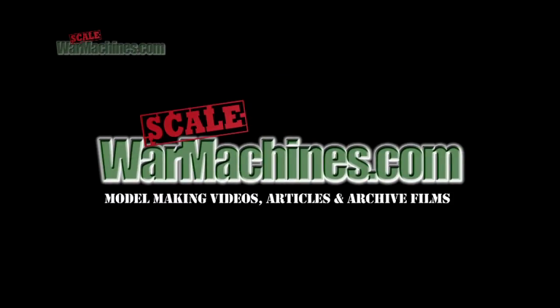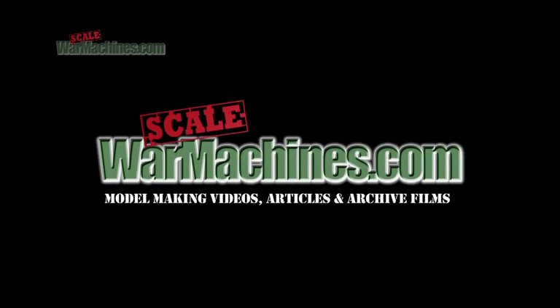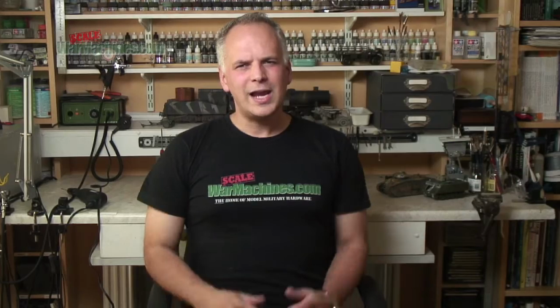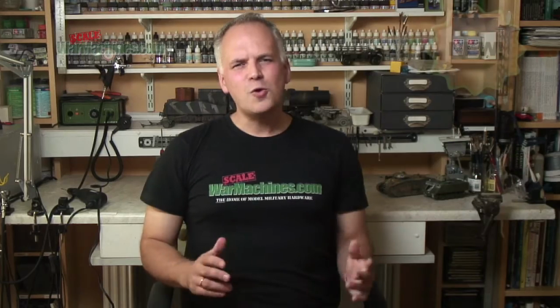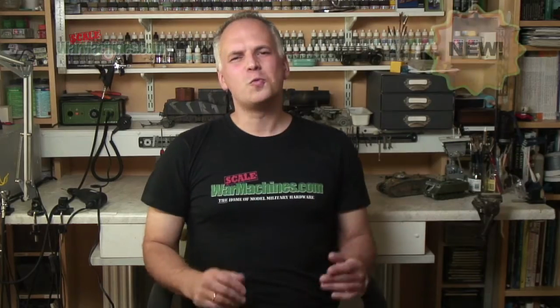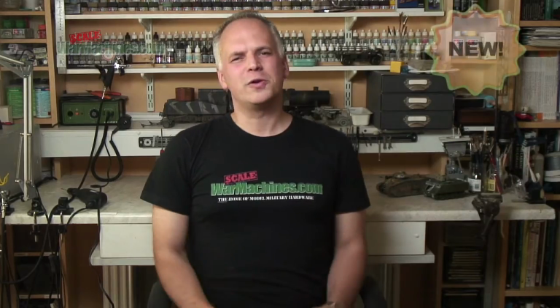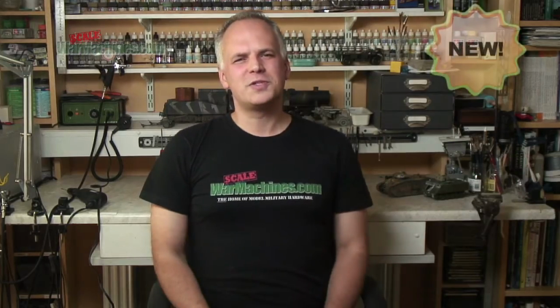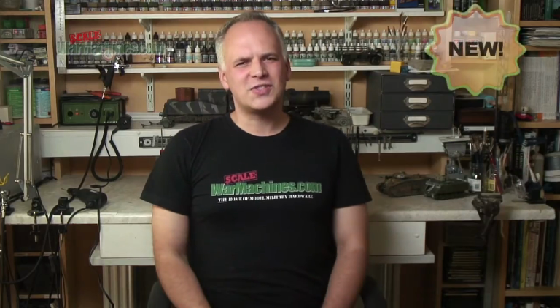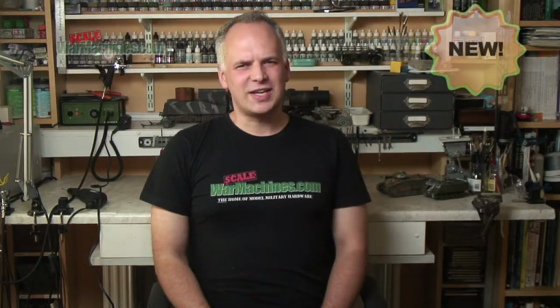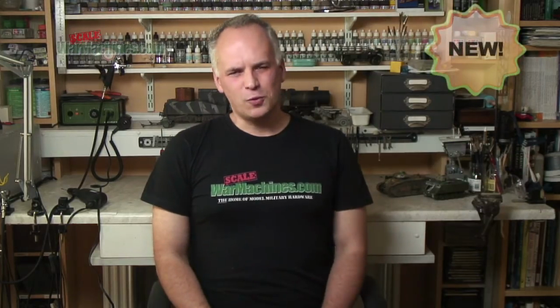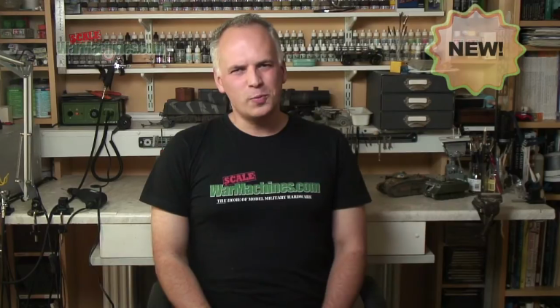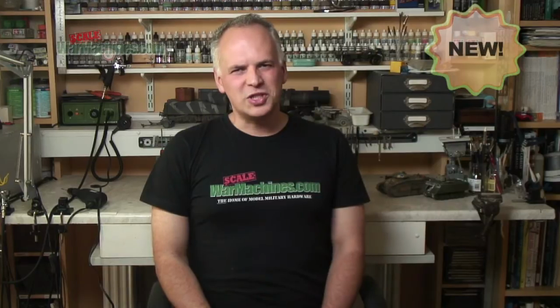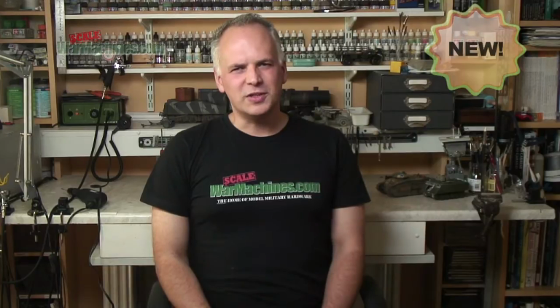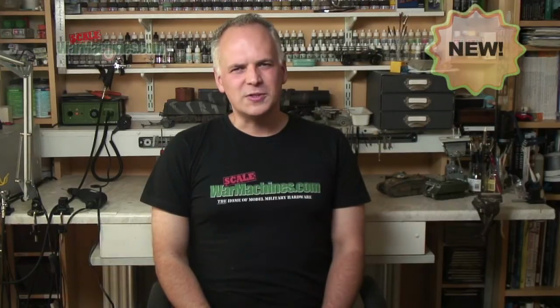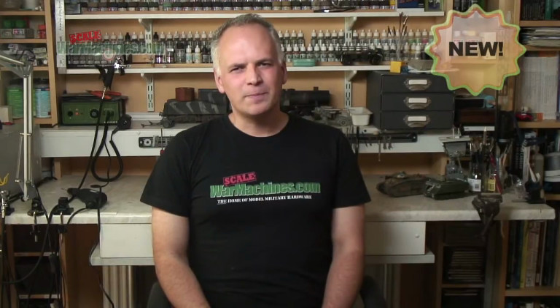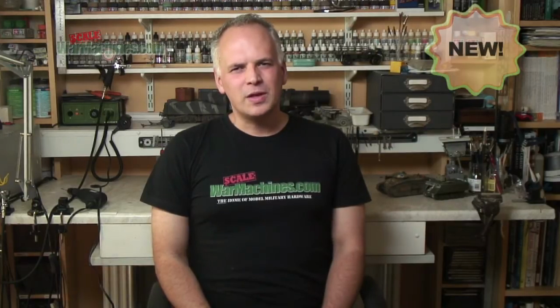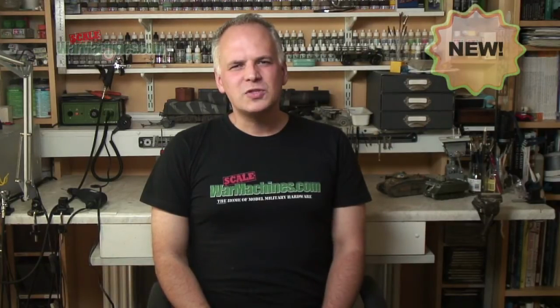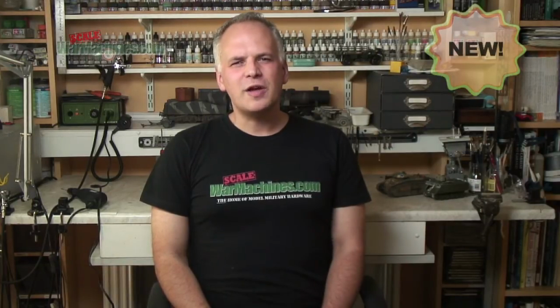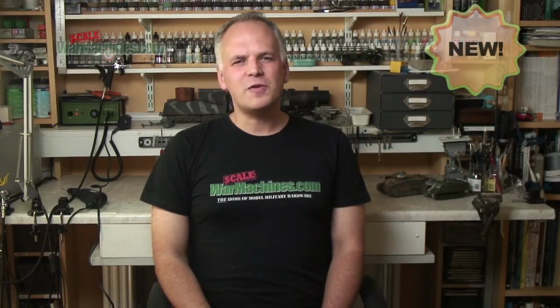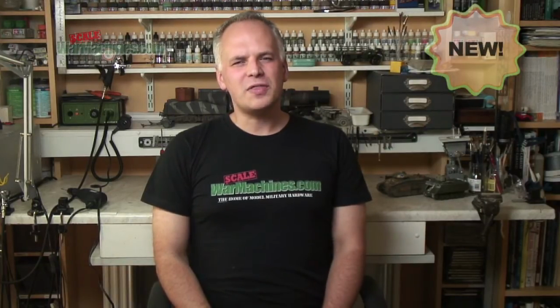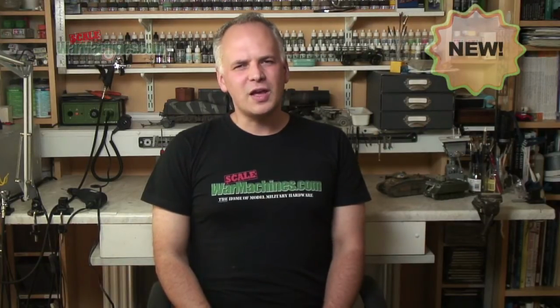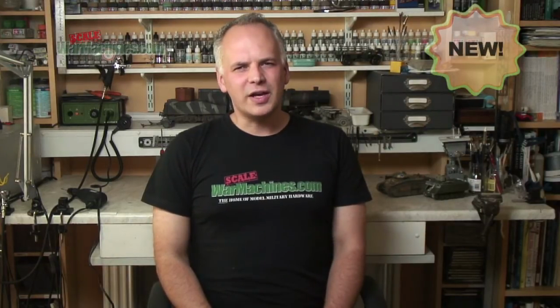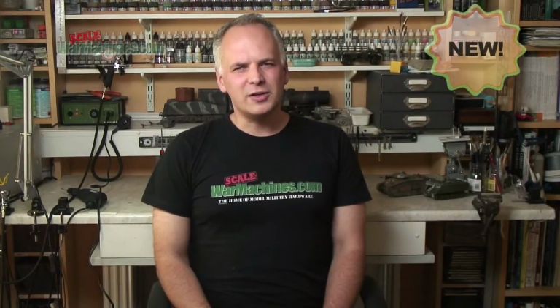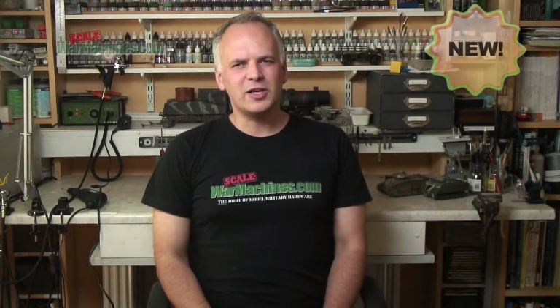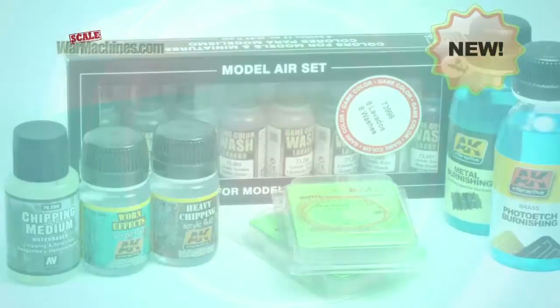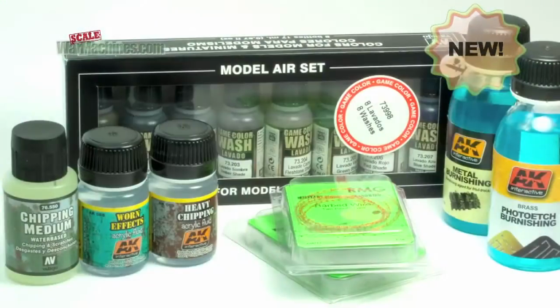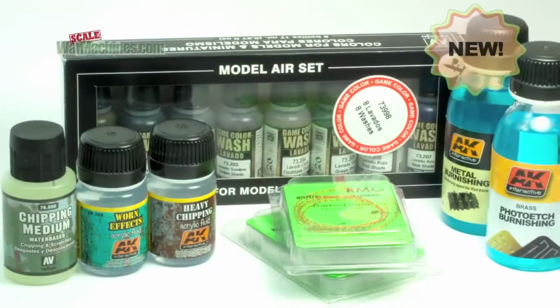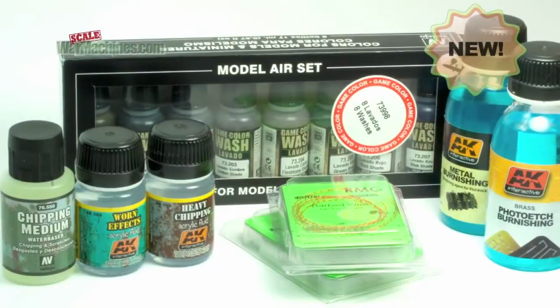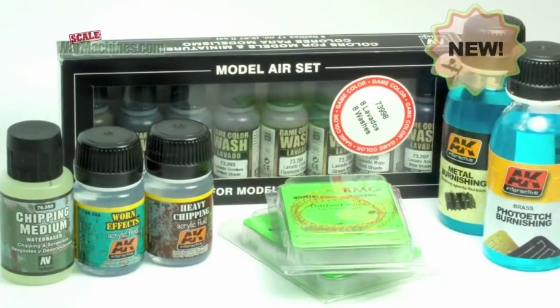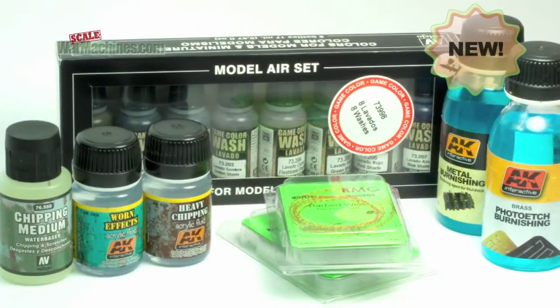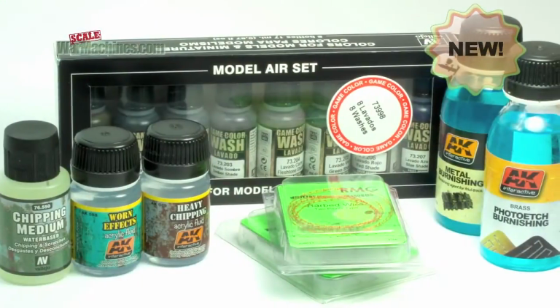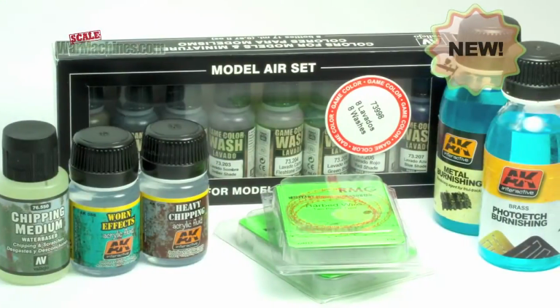Hello and welcome to Scale War Machines. Time for another guide looking at popular modeling products.